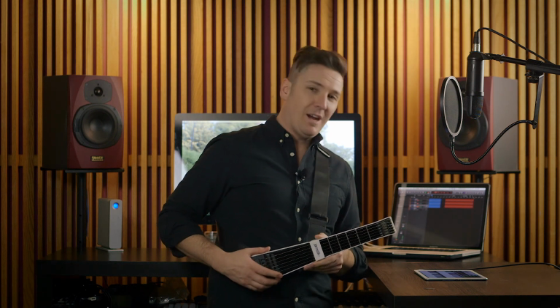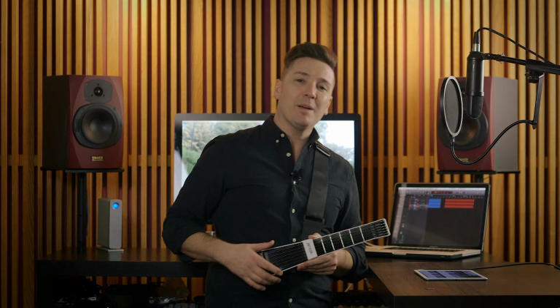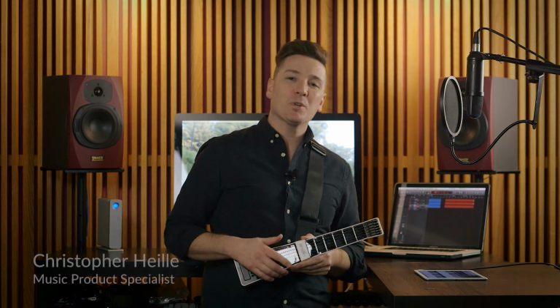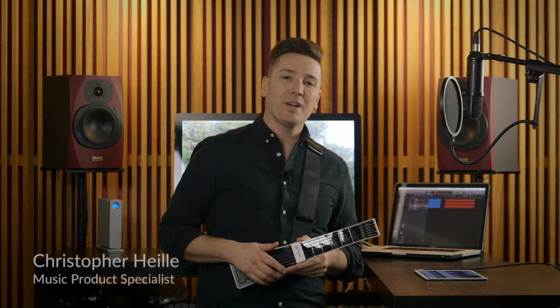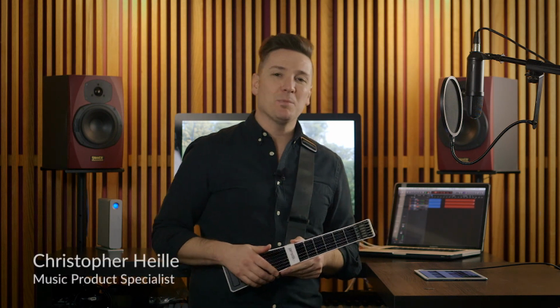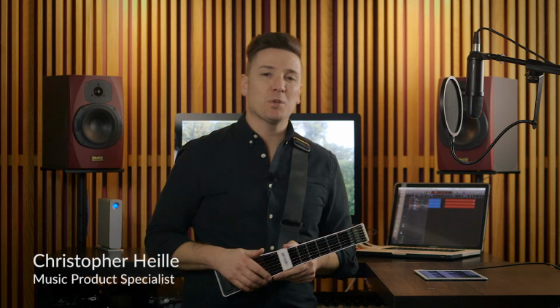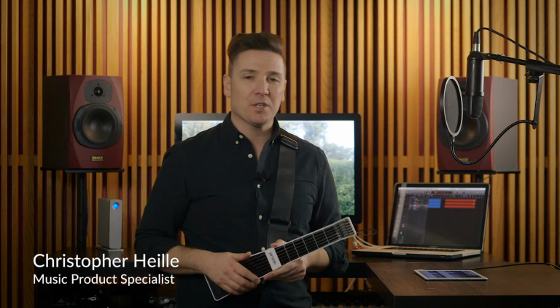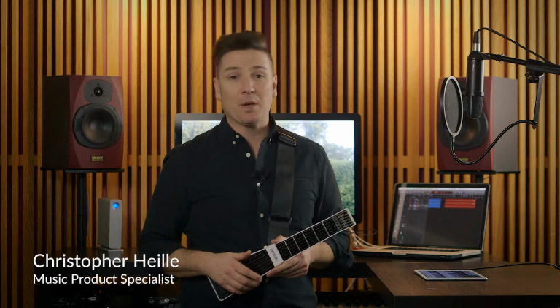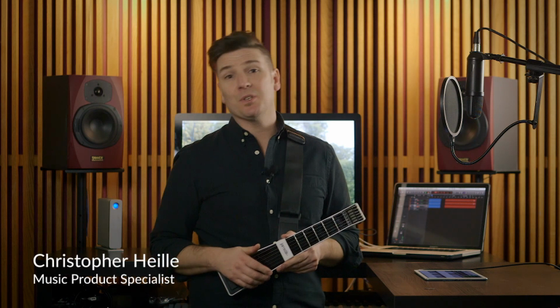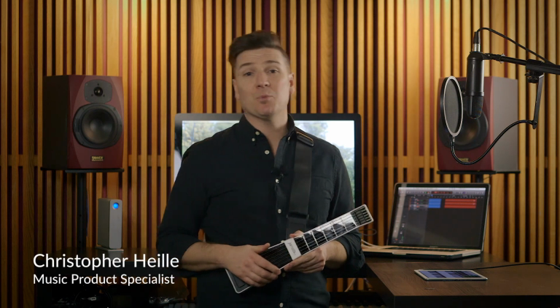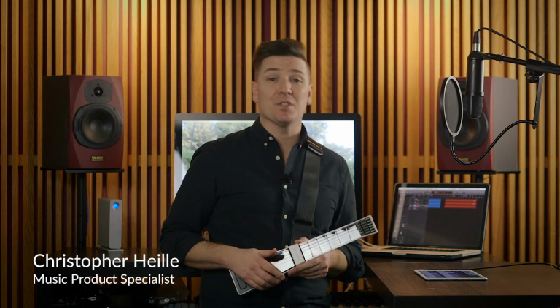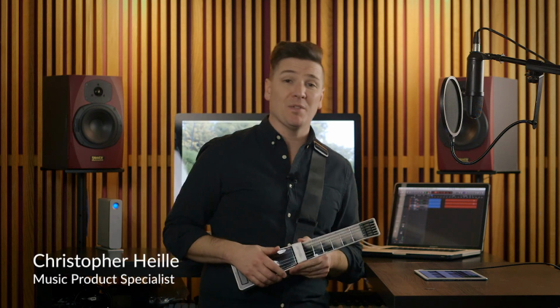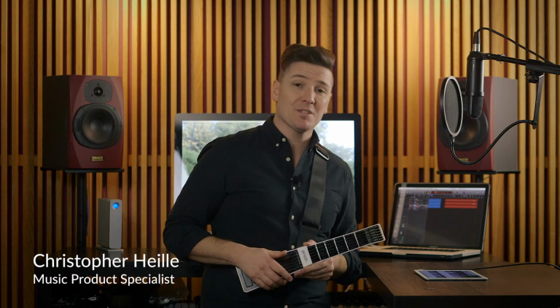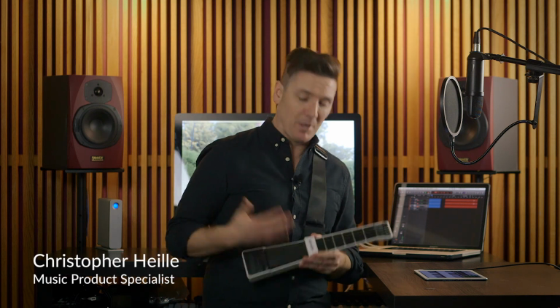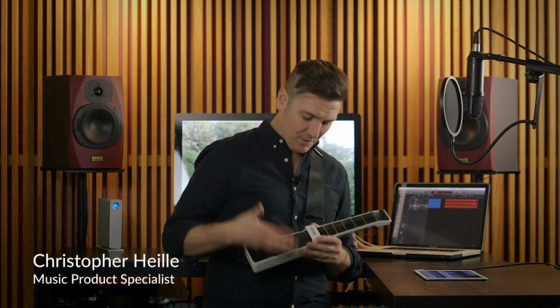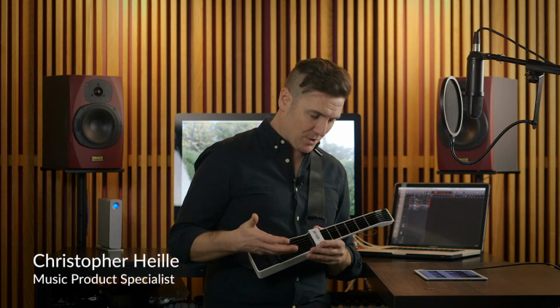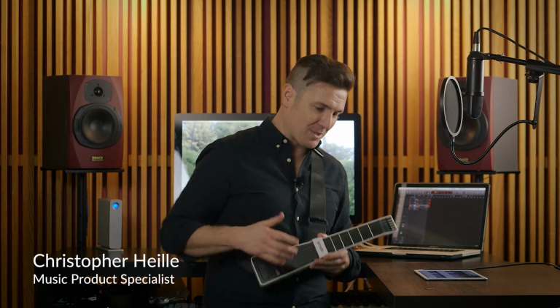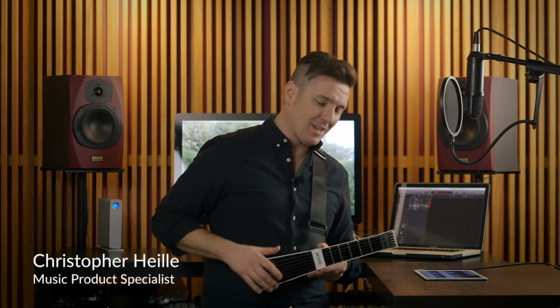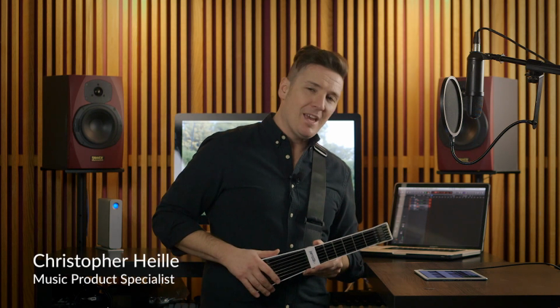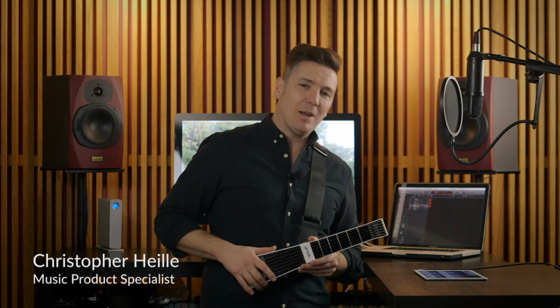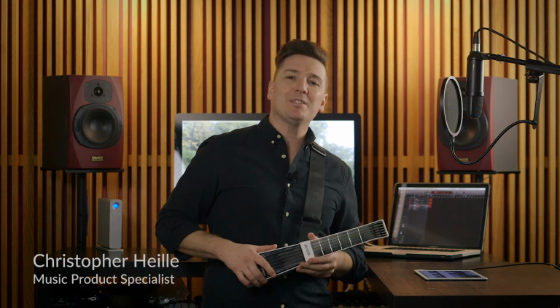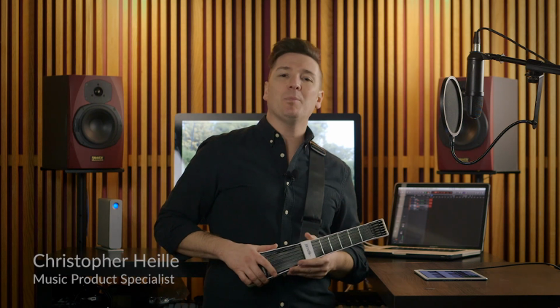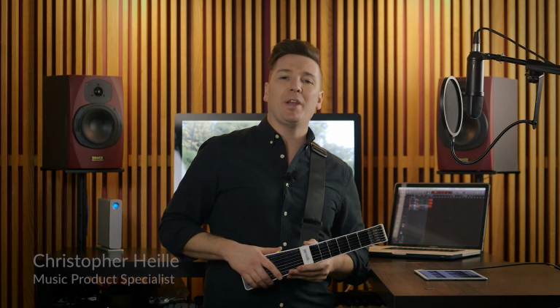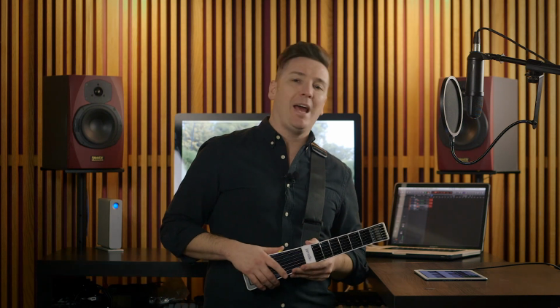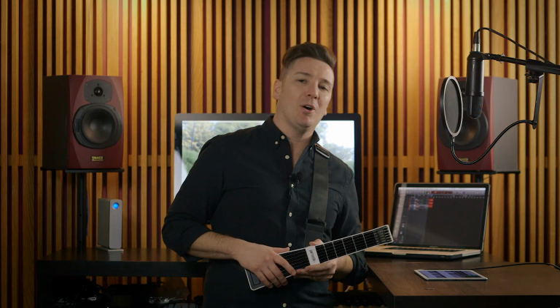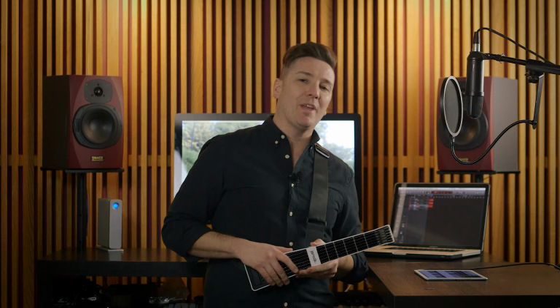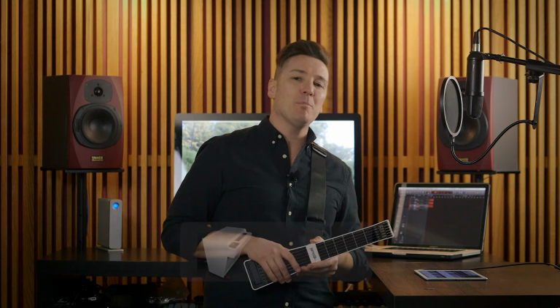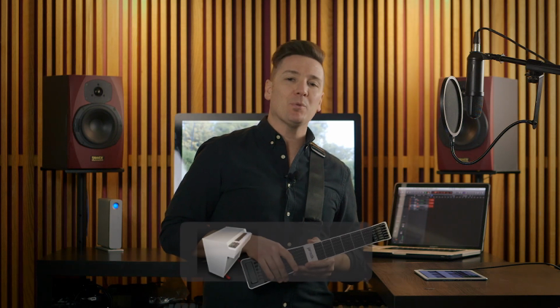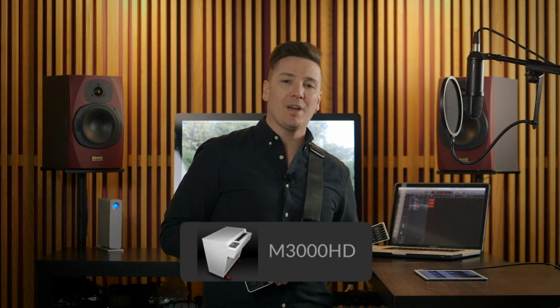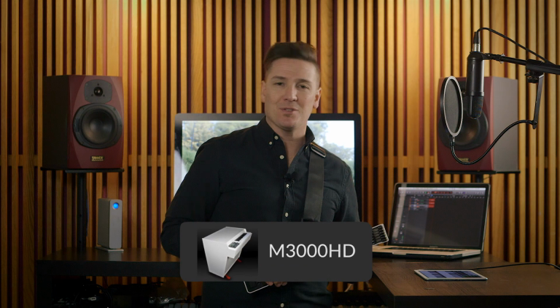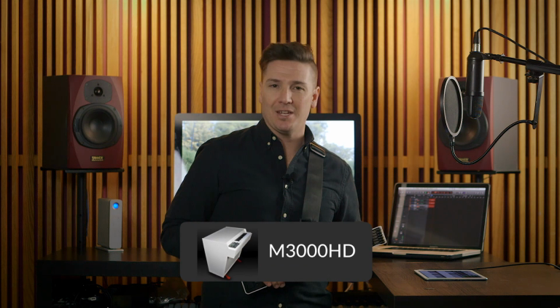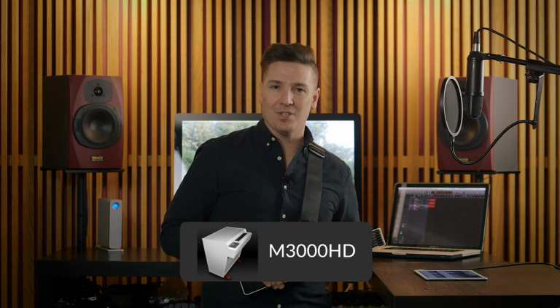Hi, I'm Chris Hiley, the Music Product Specialist with Zivix, the makers of the Jamstick, and I want to tell you about an app called M3000HD.